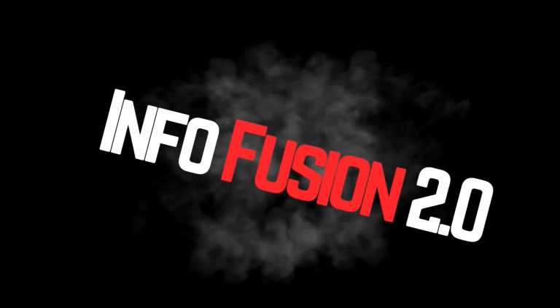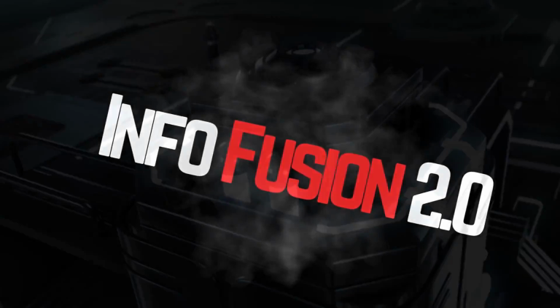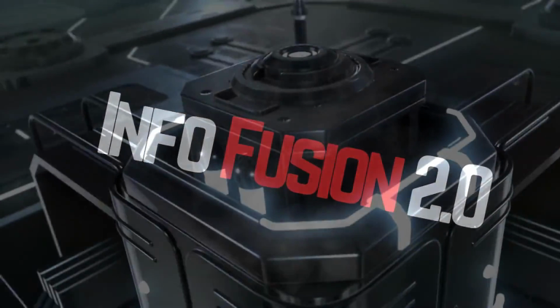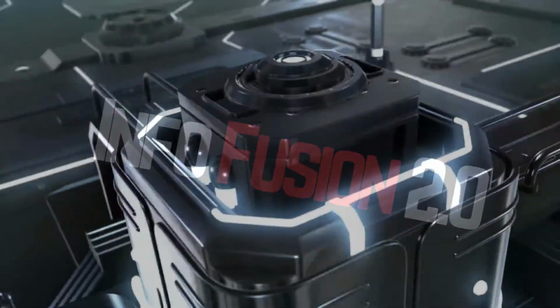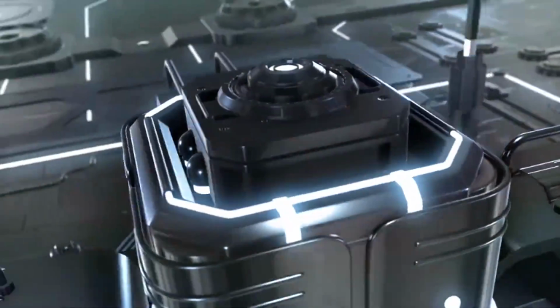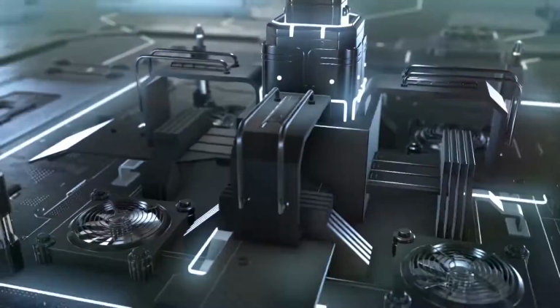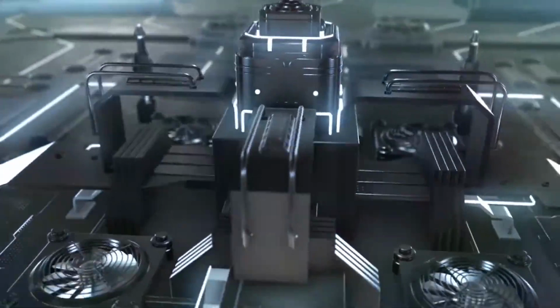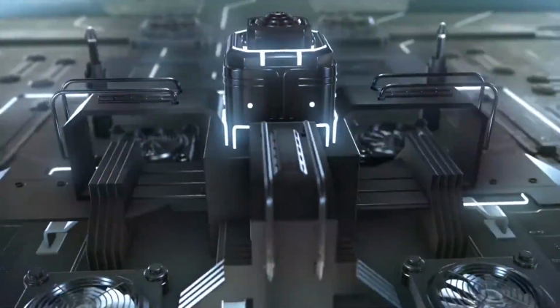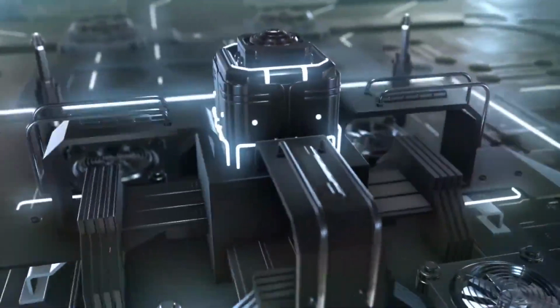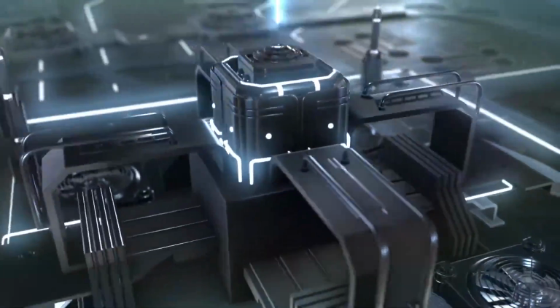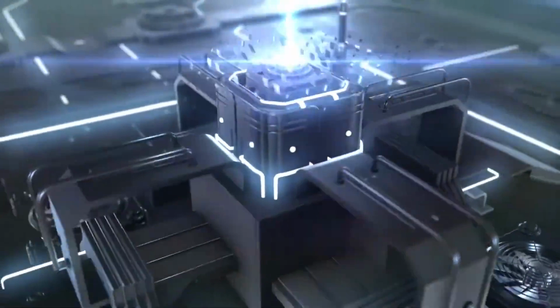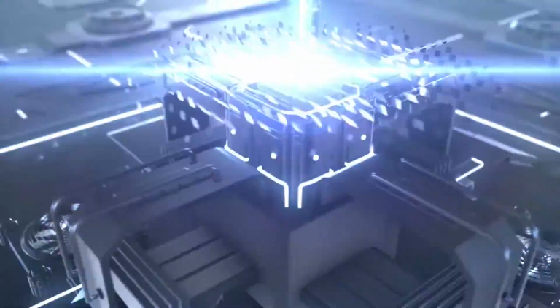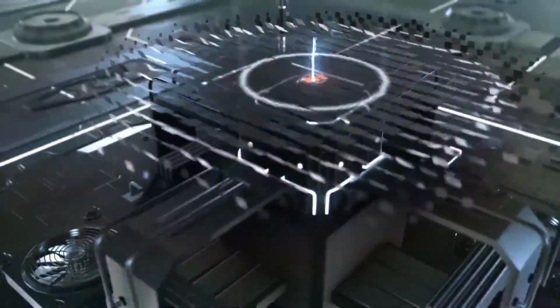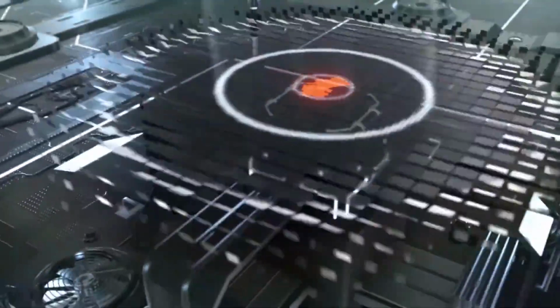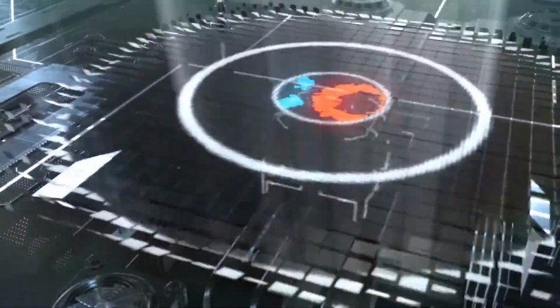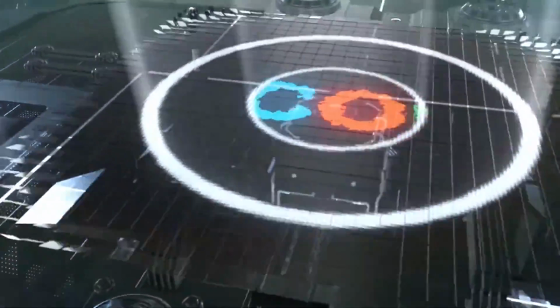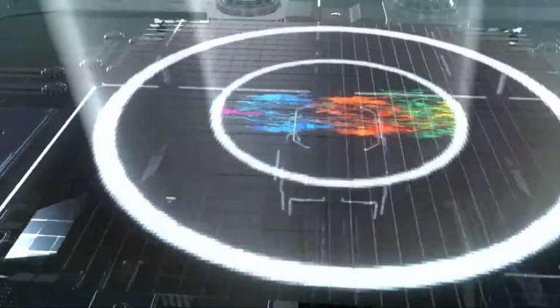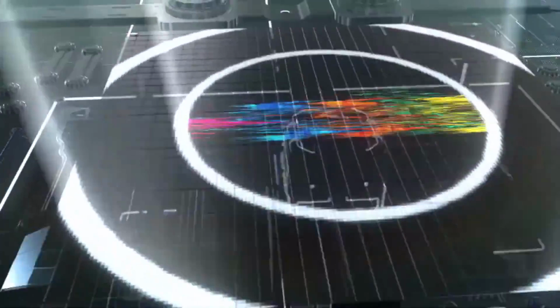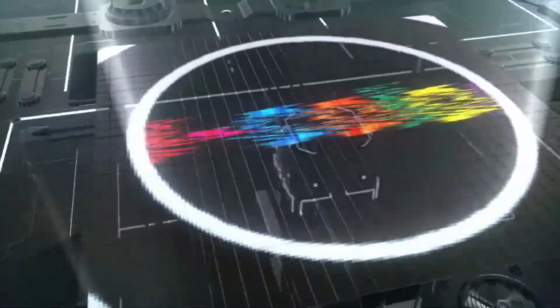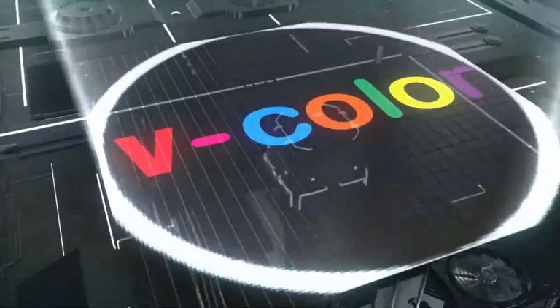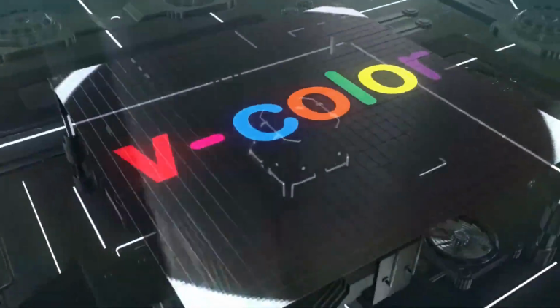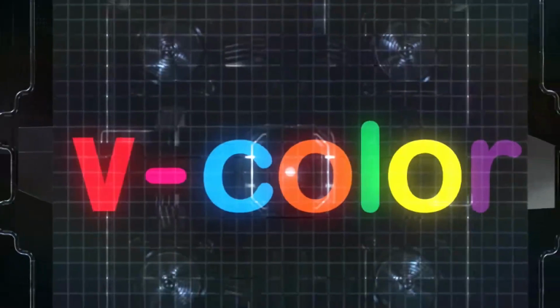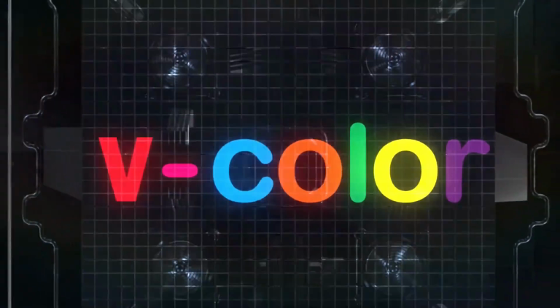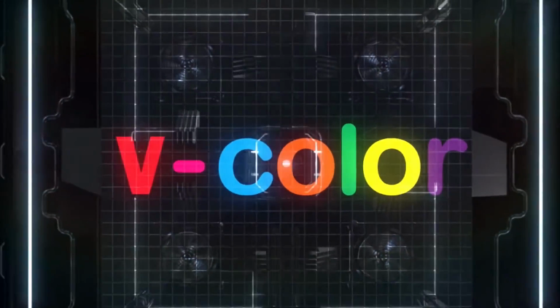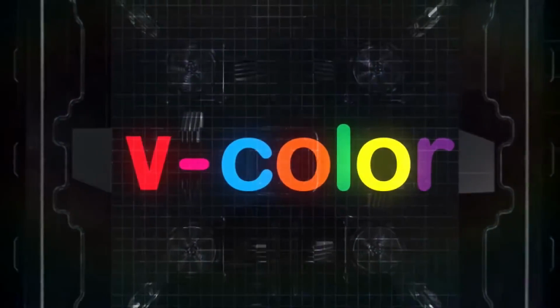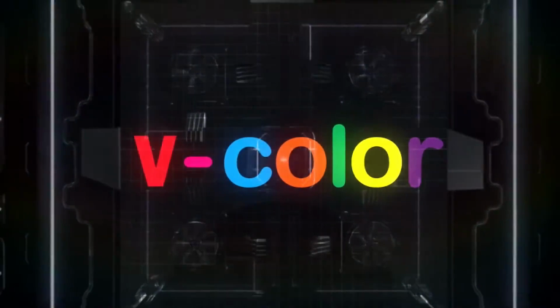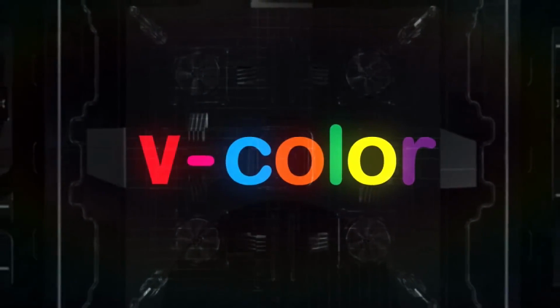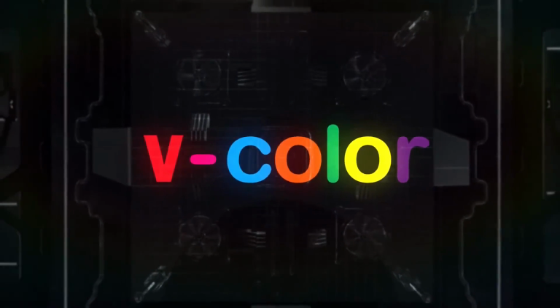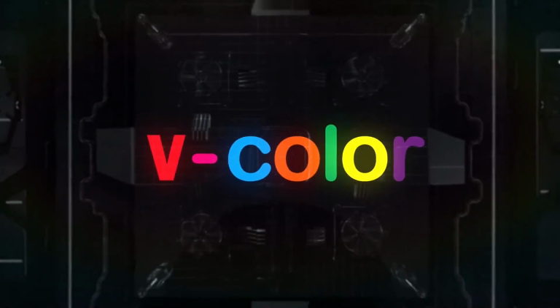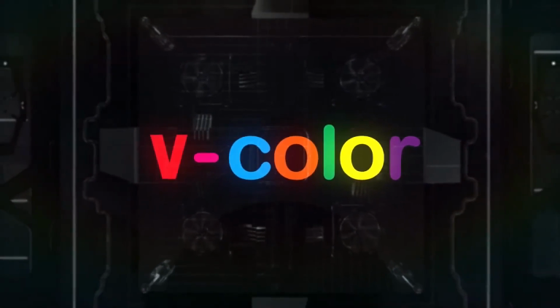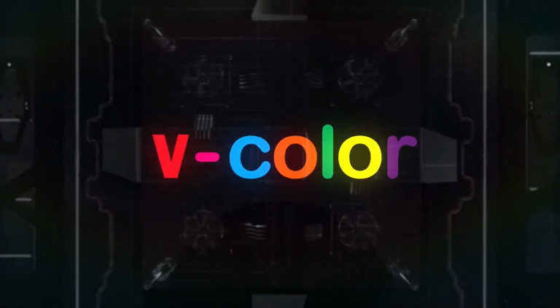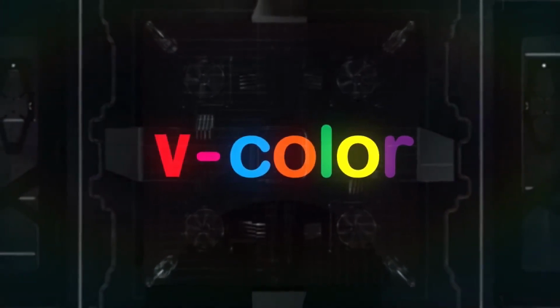What's up guys? Charles here. September 3rd, 2024, Taipei, Taiwan. V-Color Technology Inc.